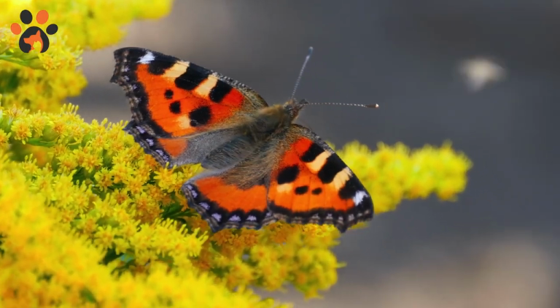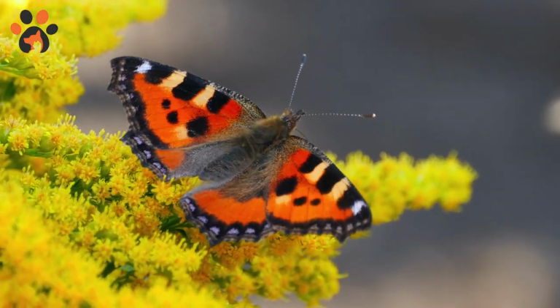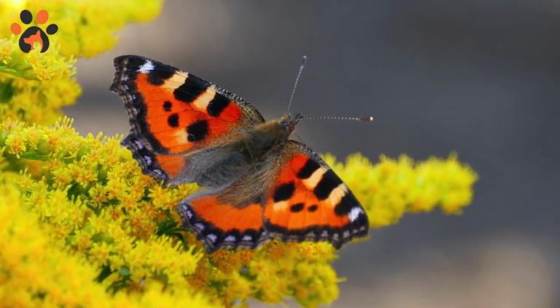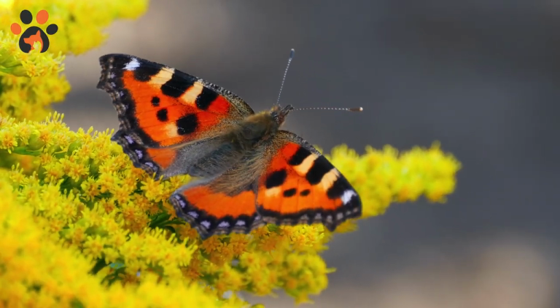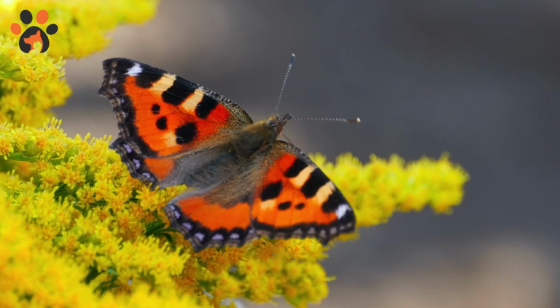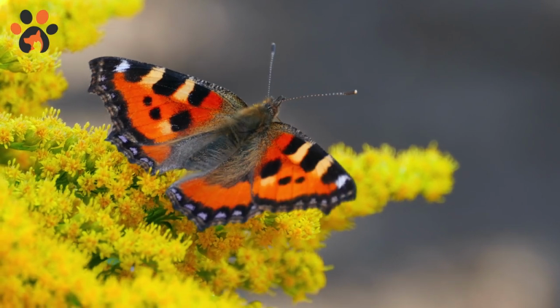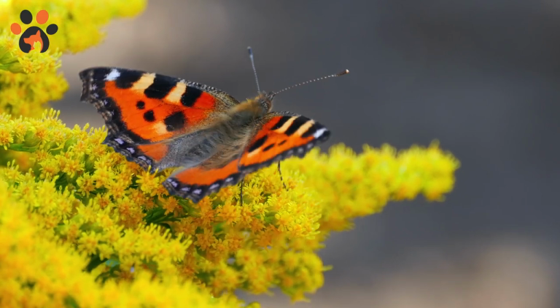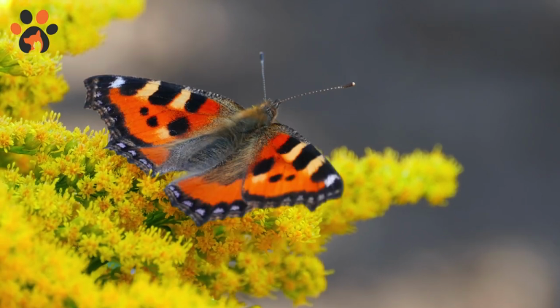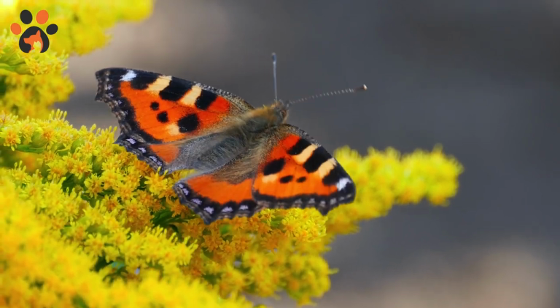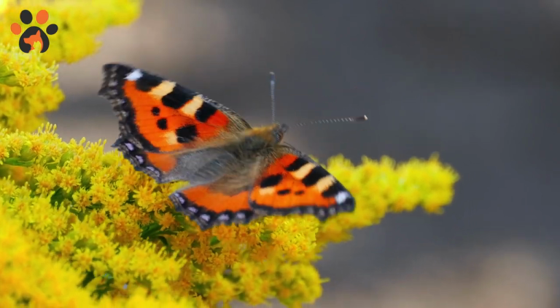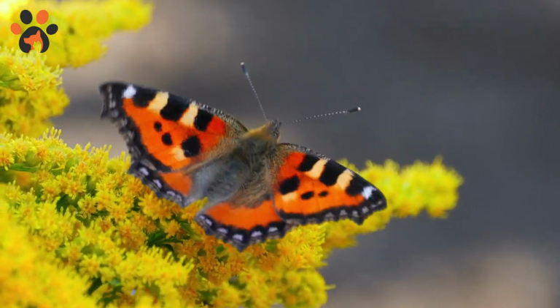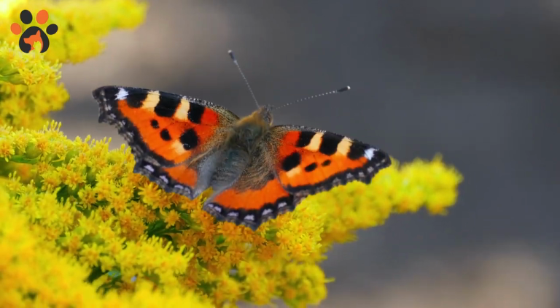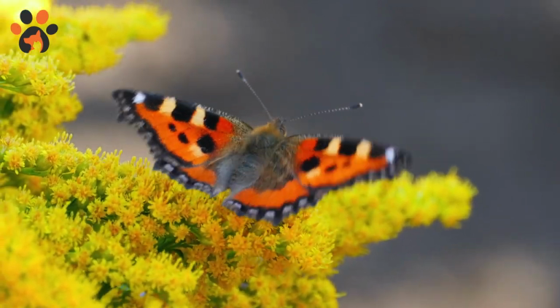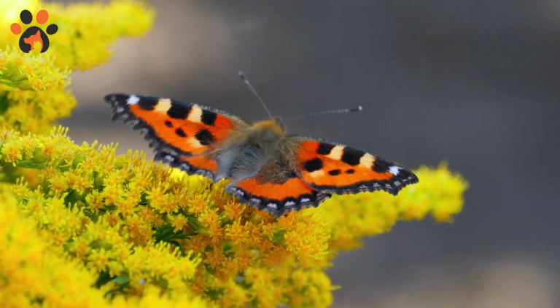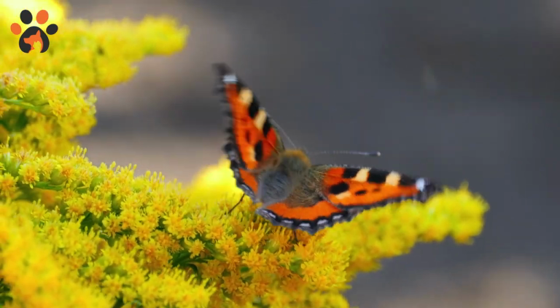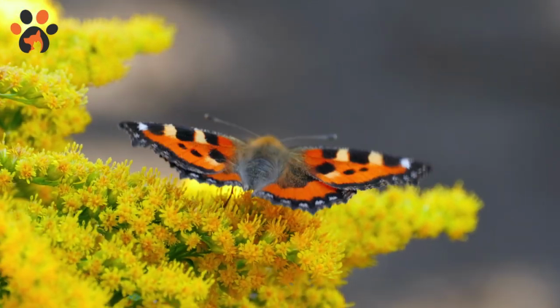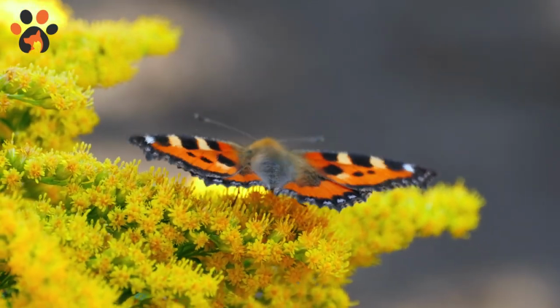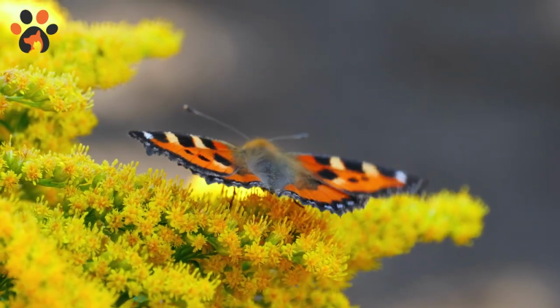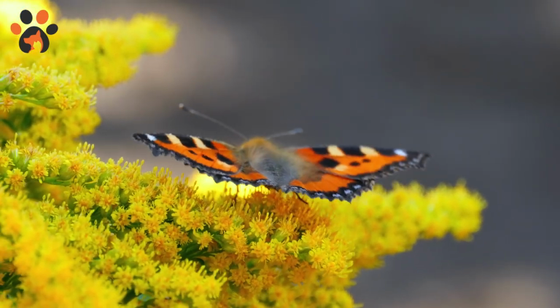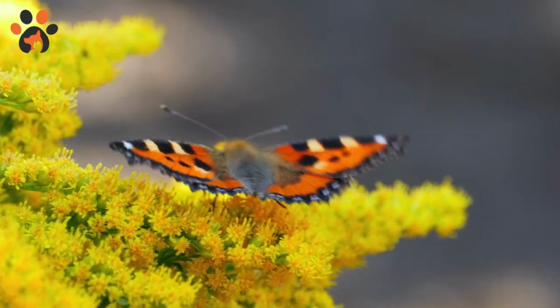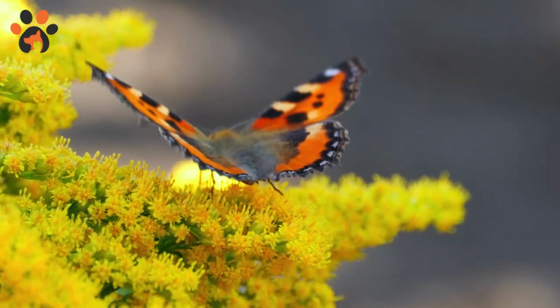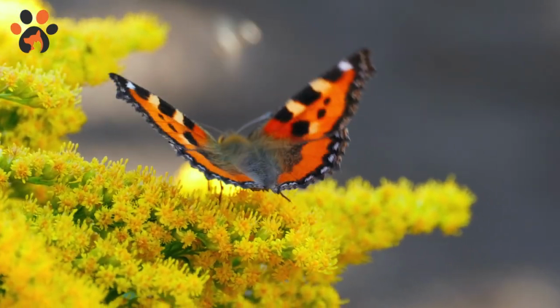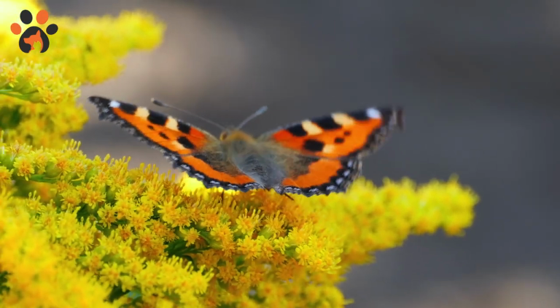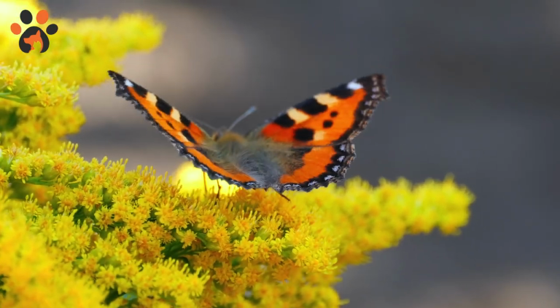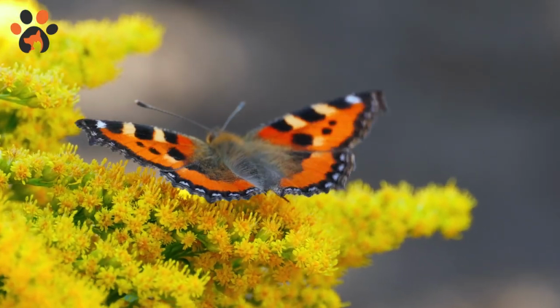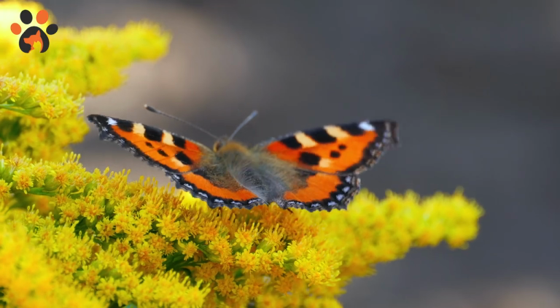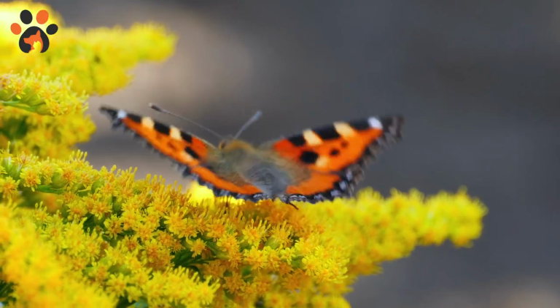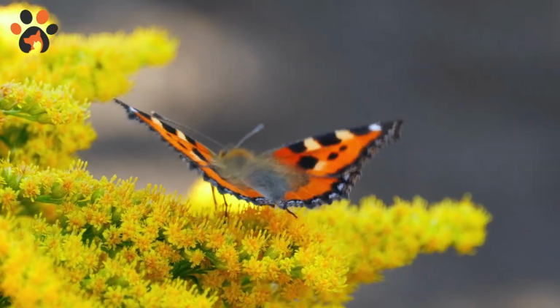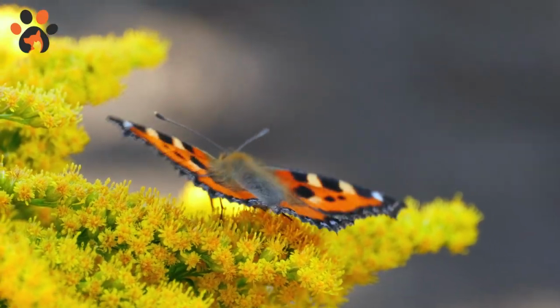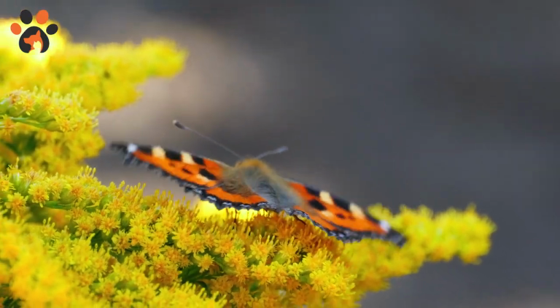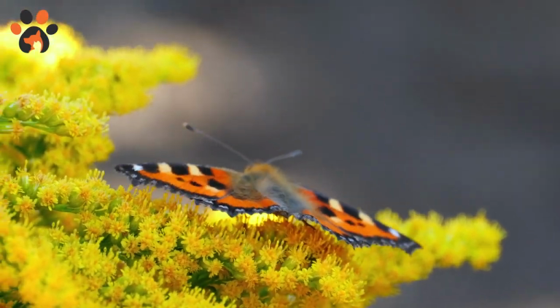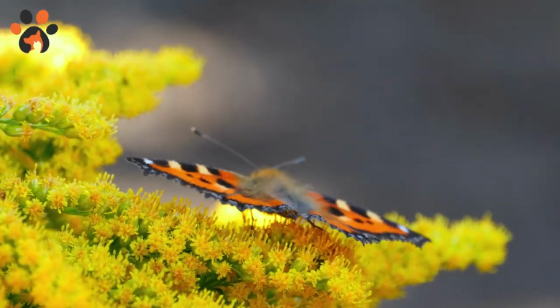Butterflies are cold-blooded animals who love the heat. They need heat and cannot fly if their internal temperature is below 30 degrees Celsius.